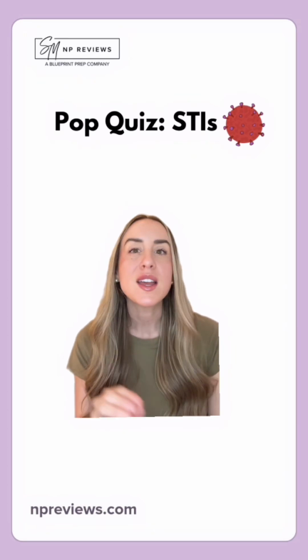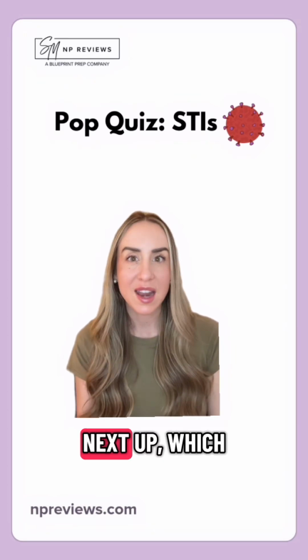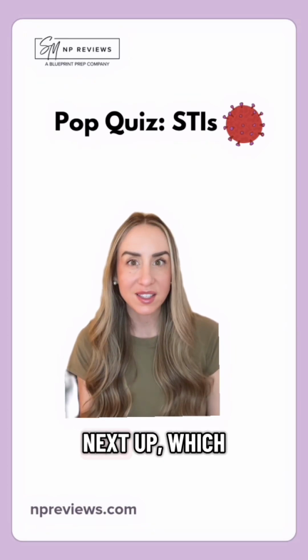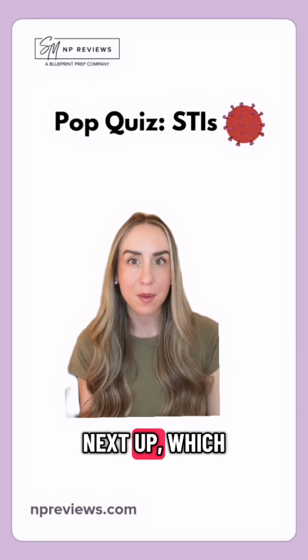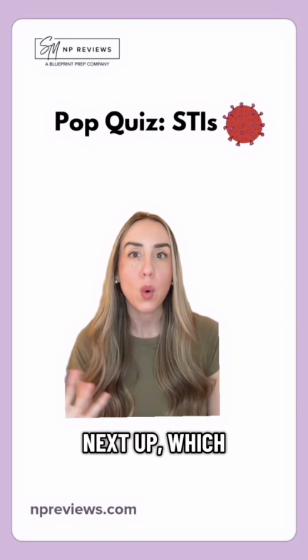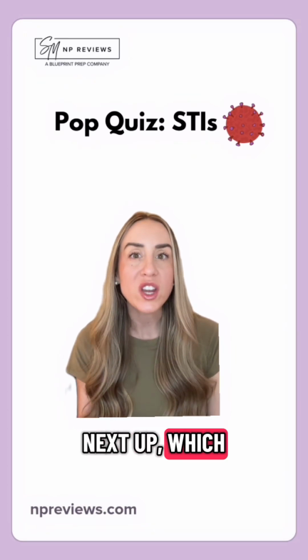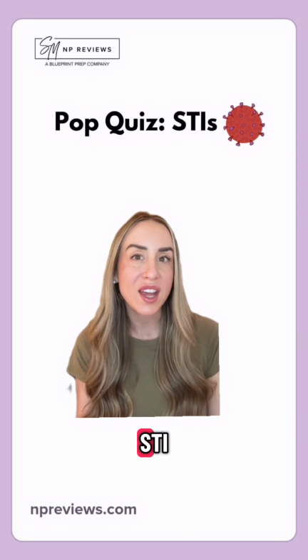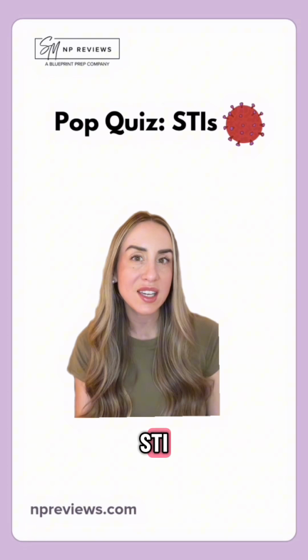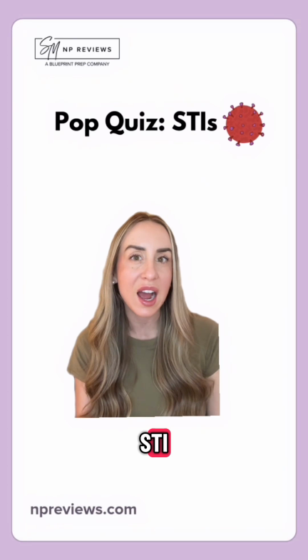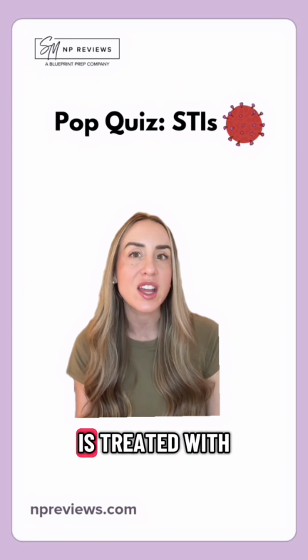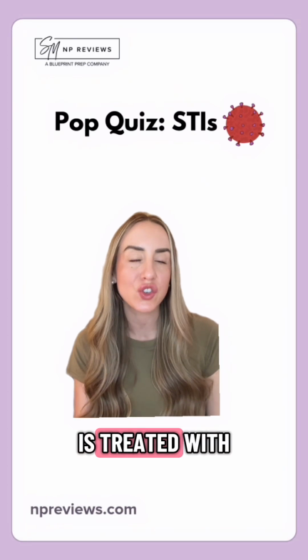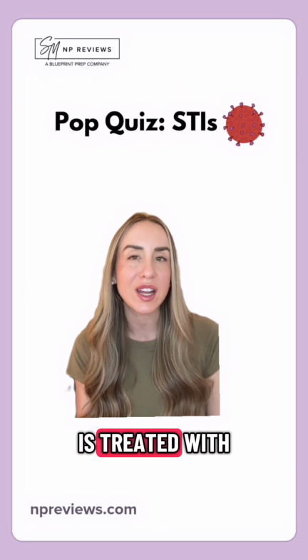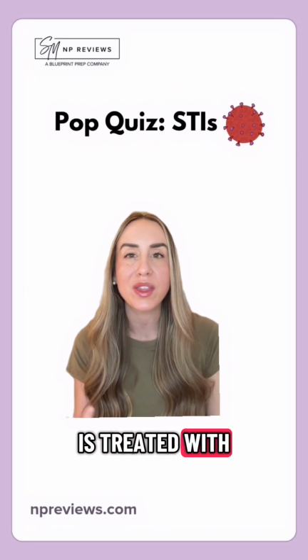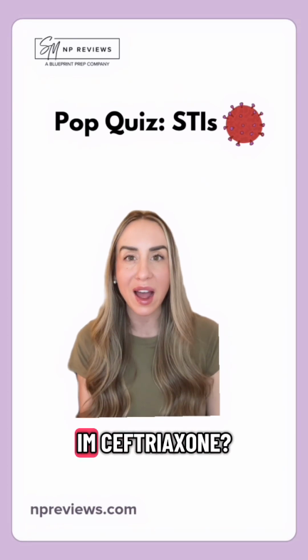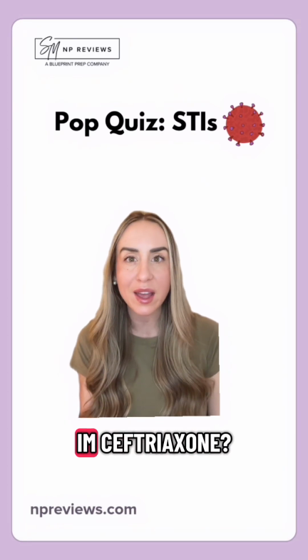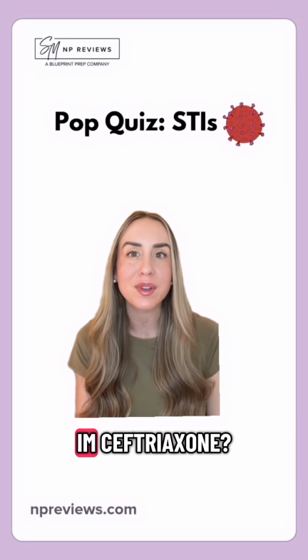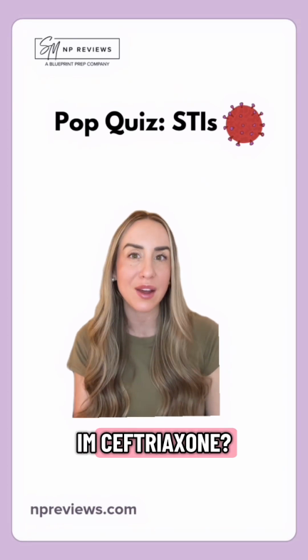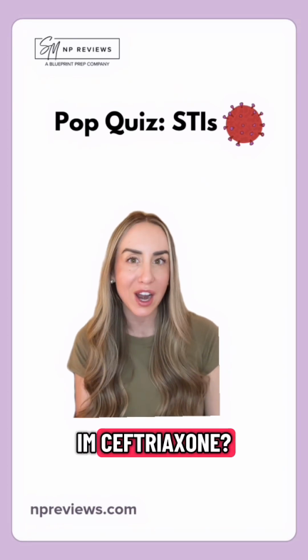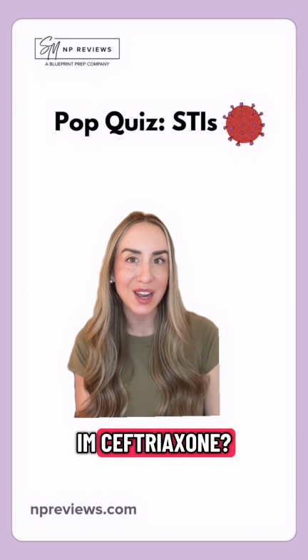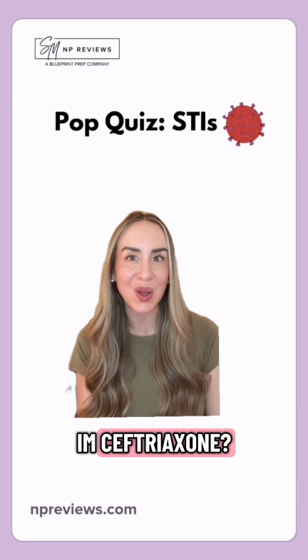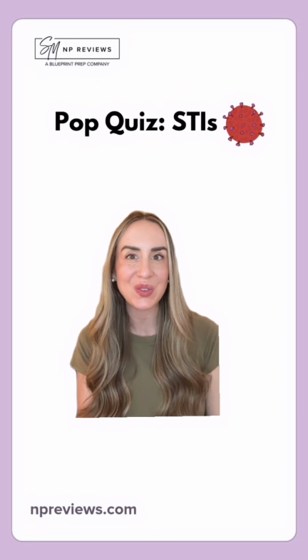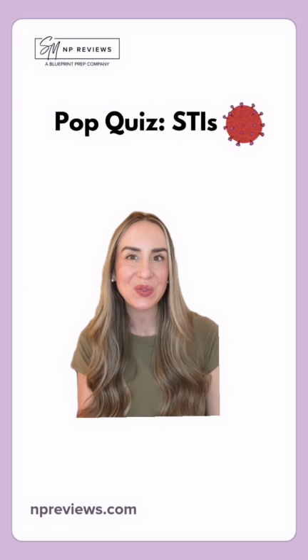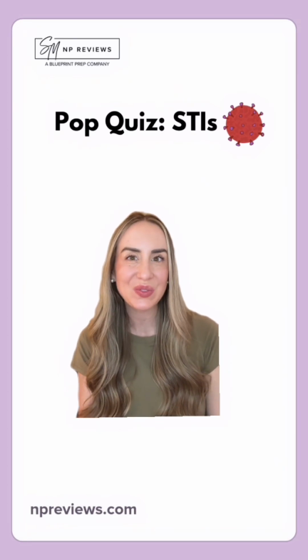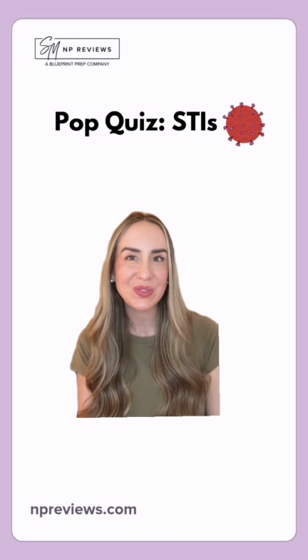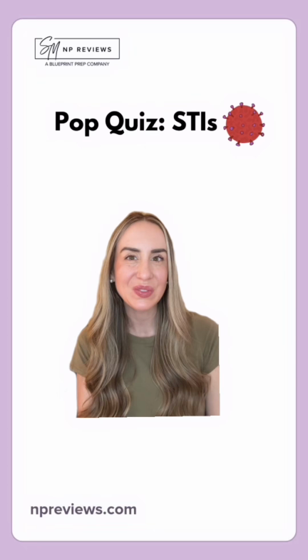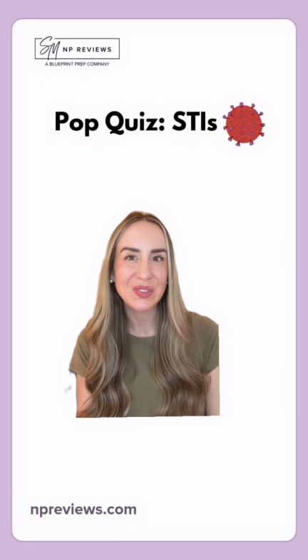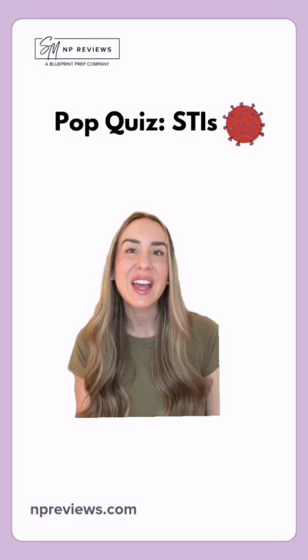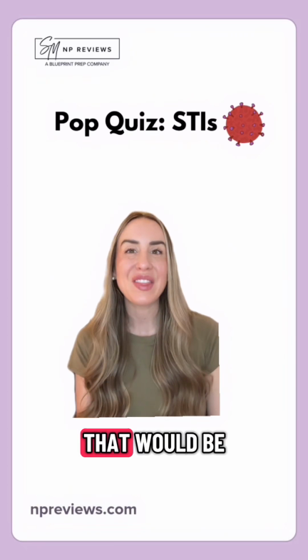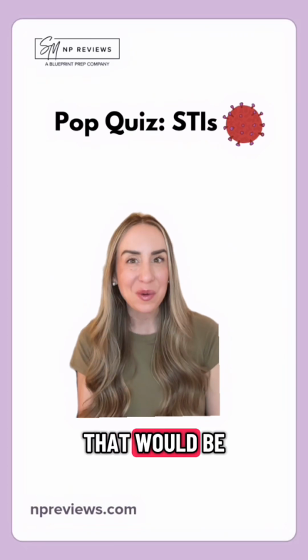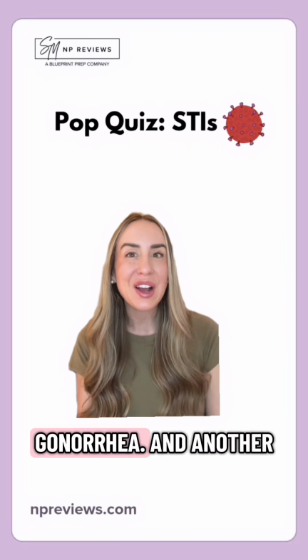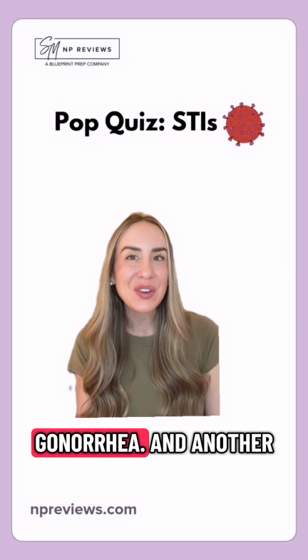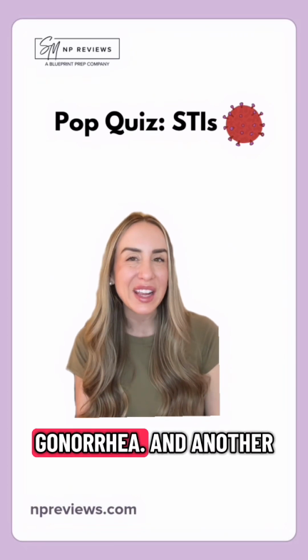Next up, which STI is treated with IM ceftriaxone? That would be gonorrhea.